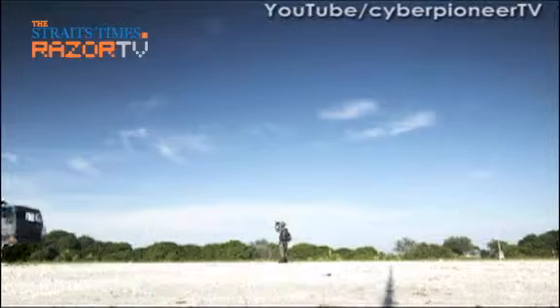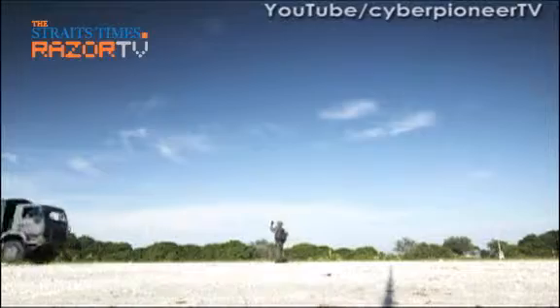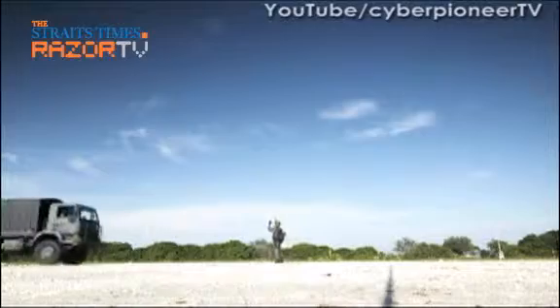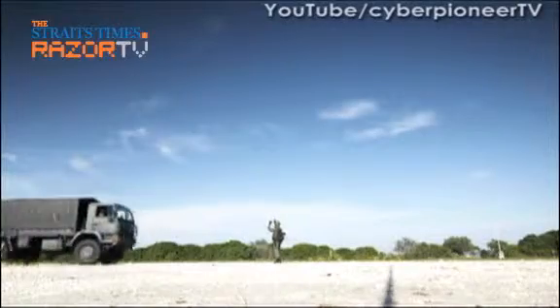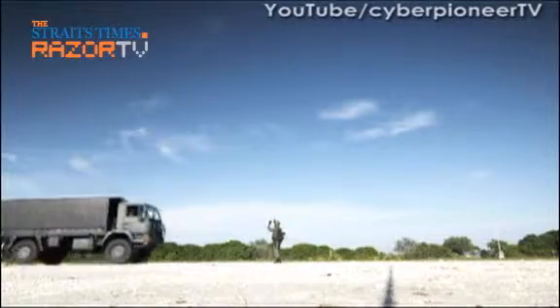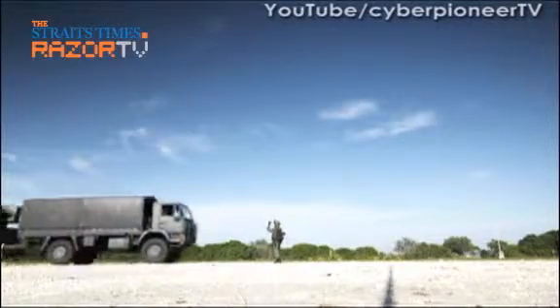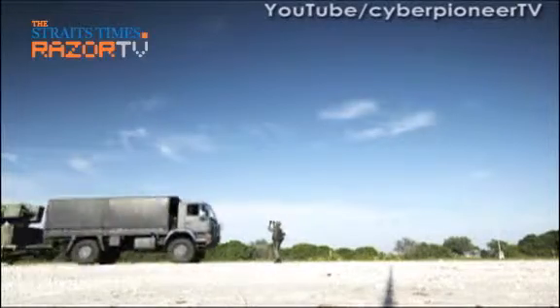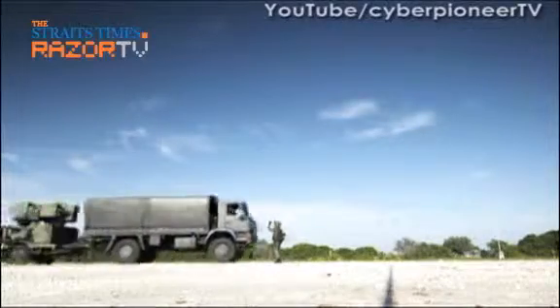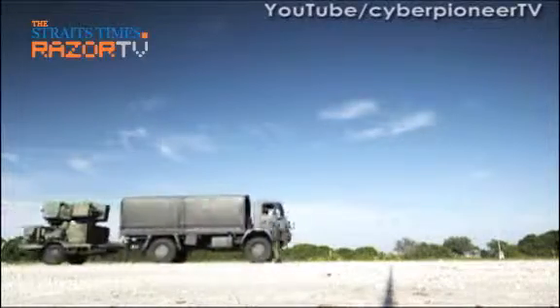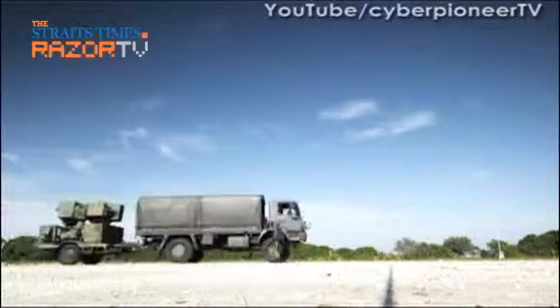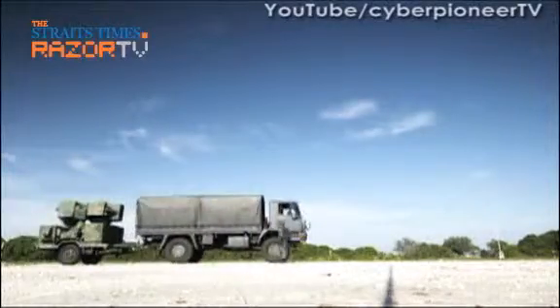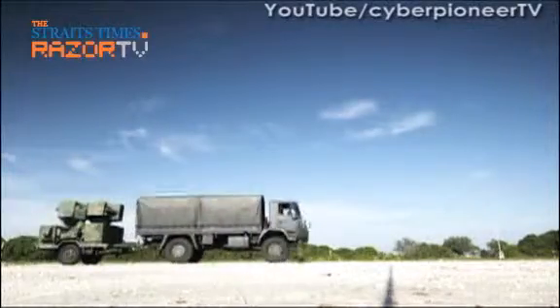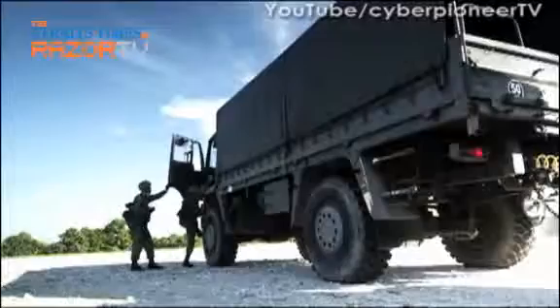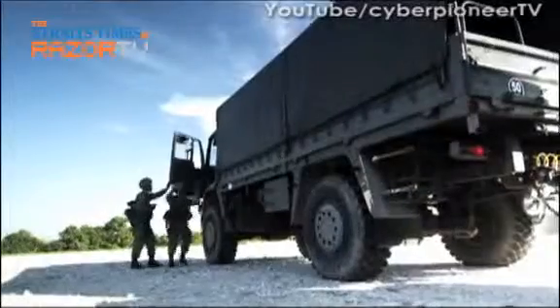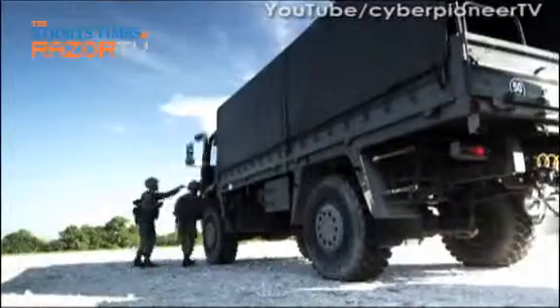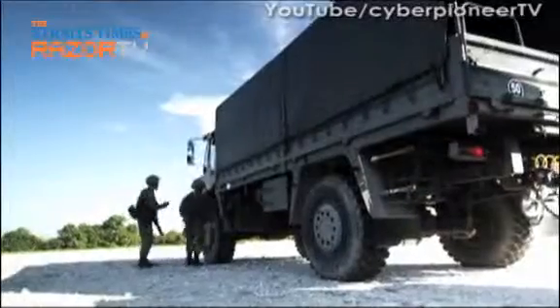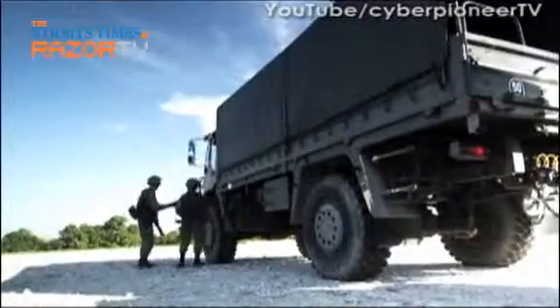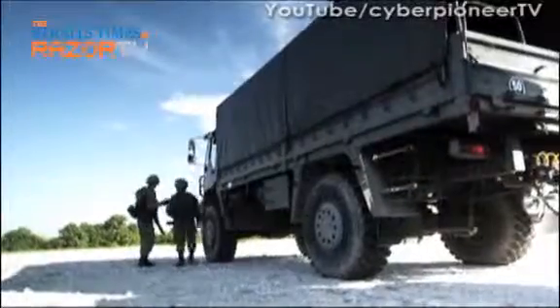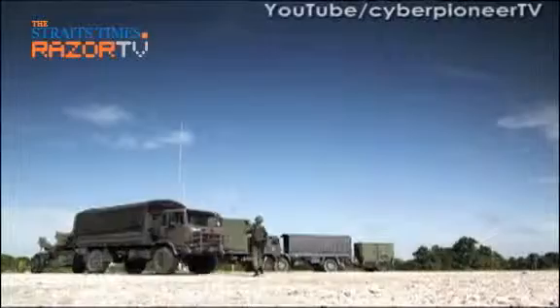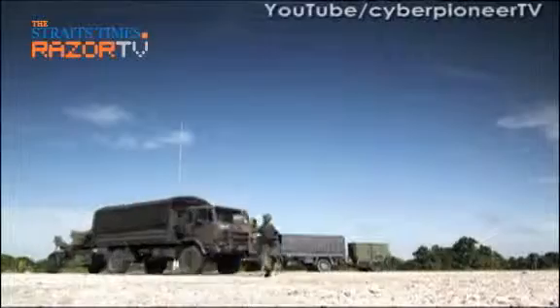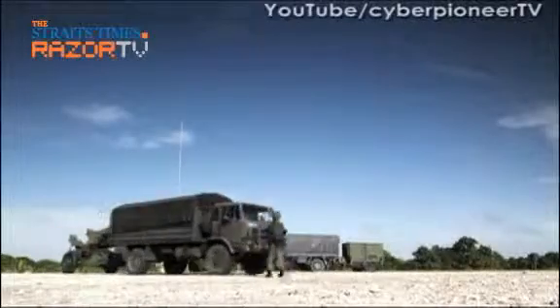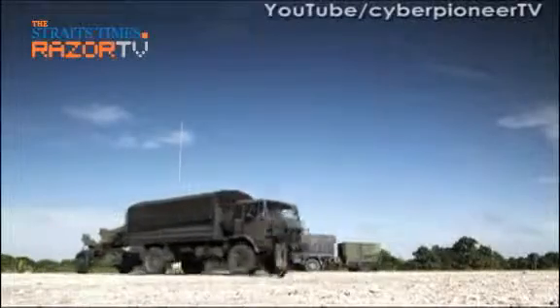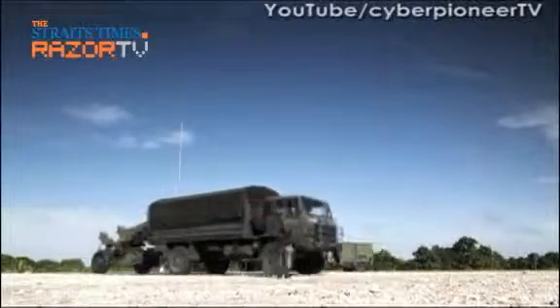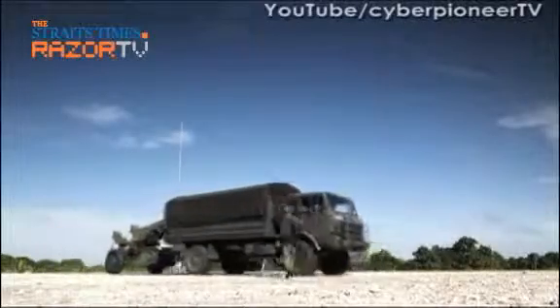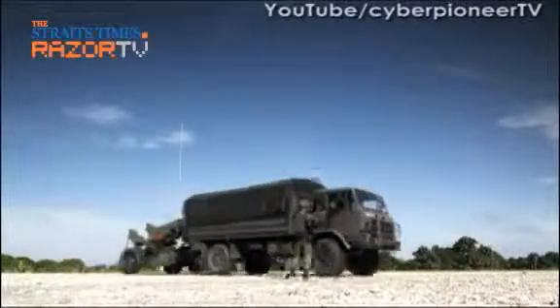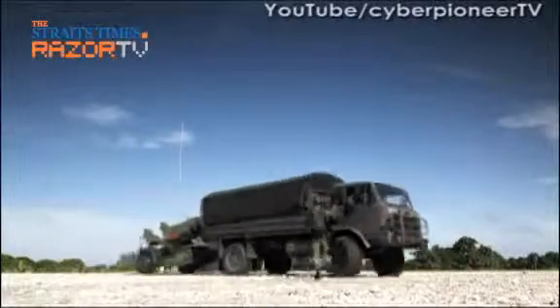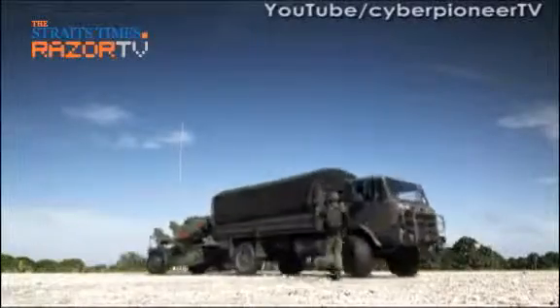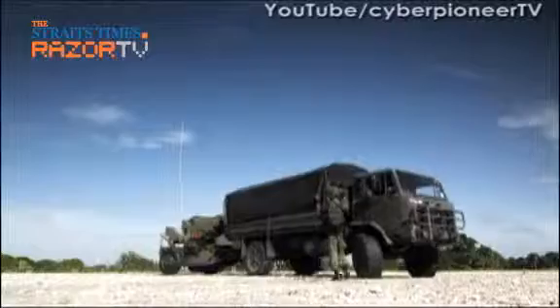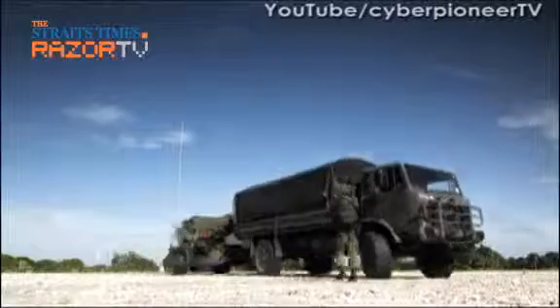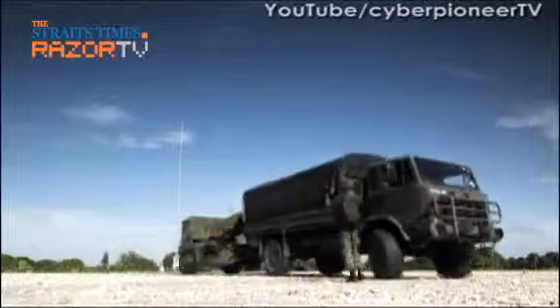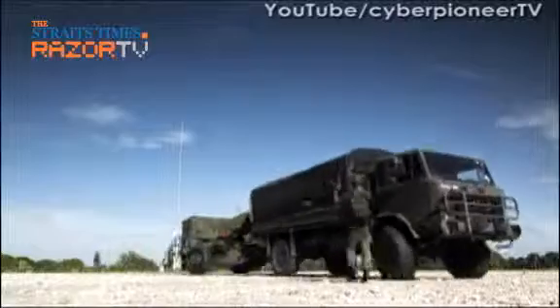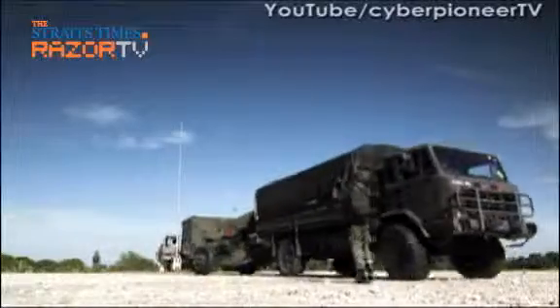The vehicles you see here are all part of the convoy that plays a part in the firing of the missiles.